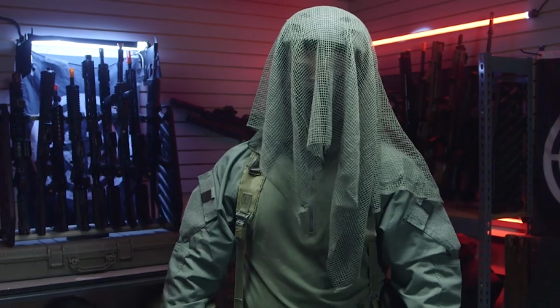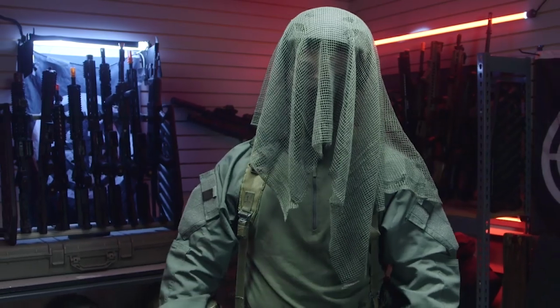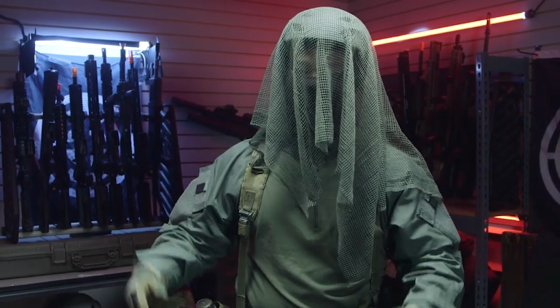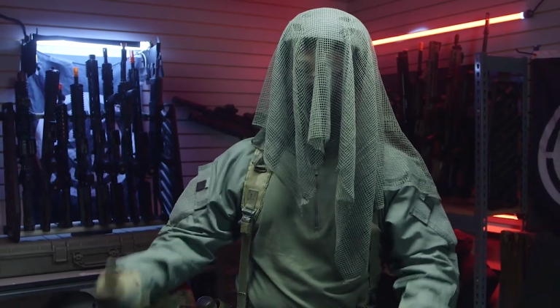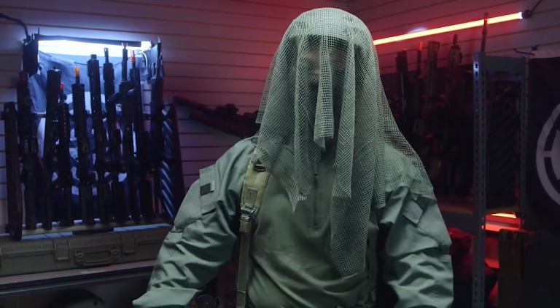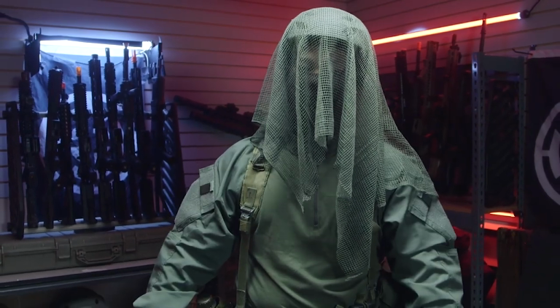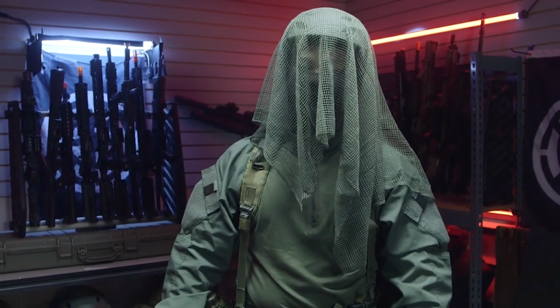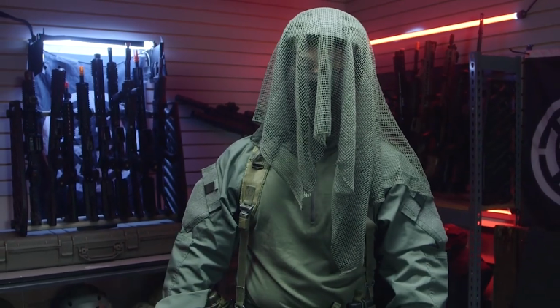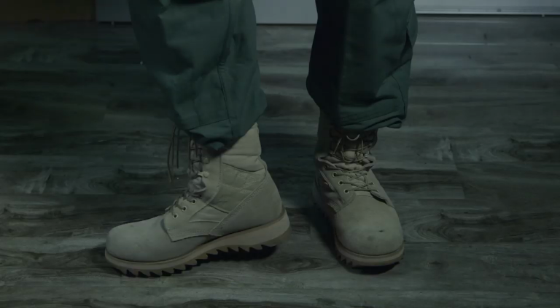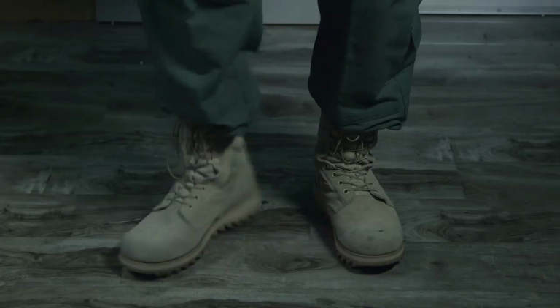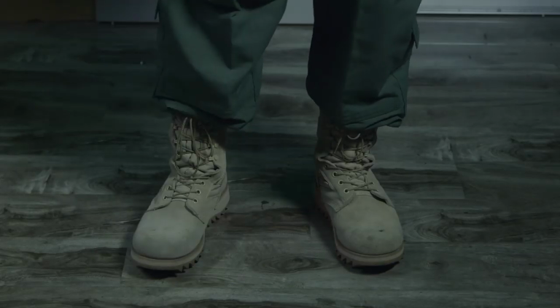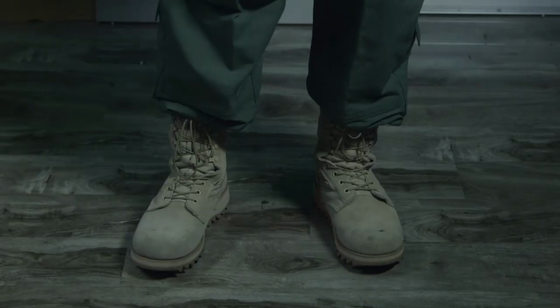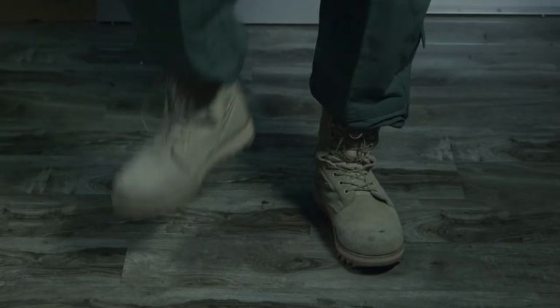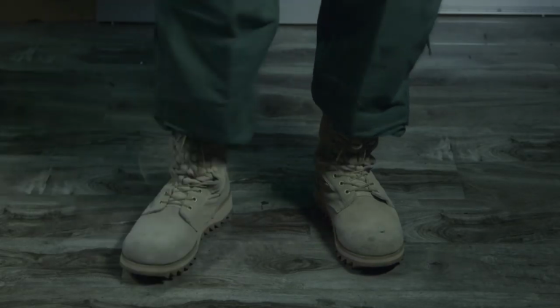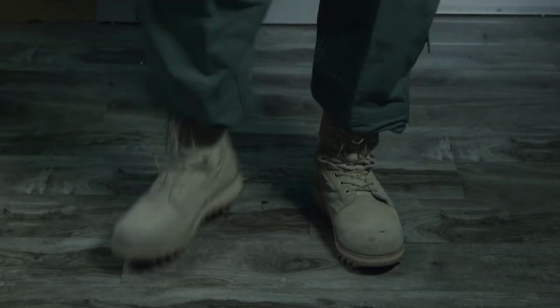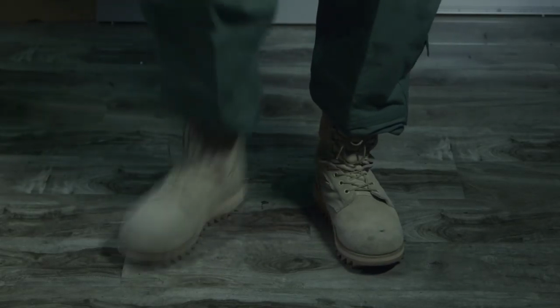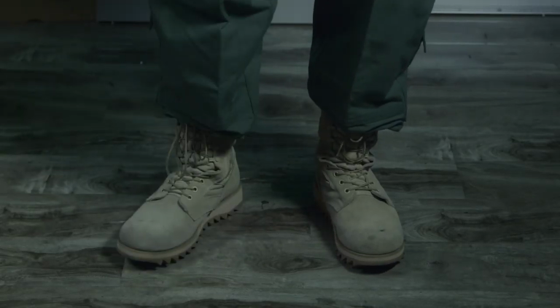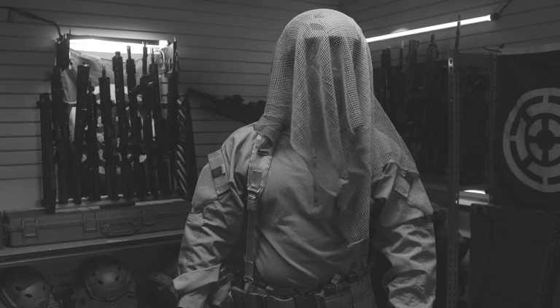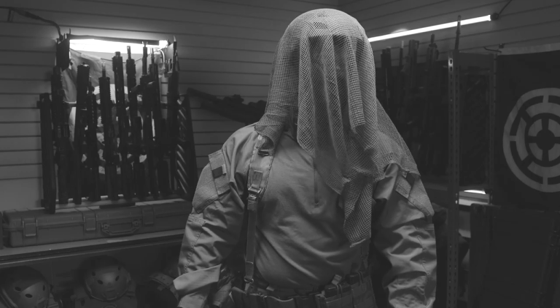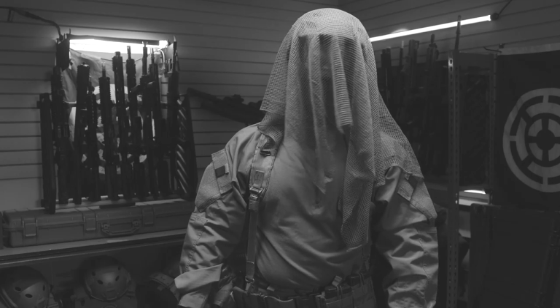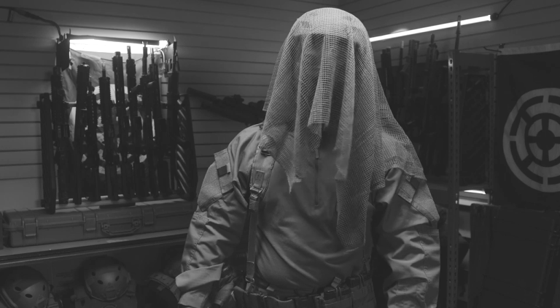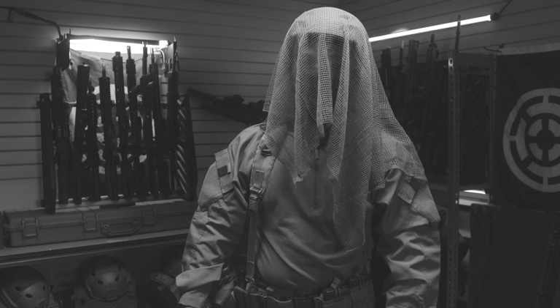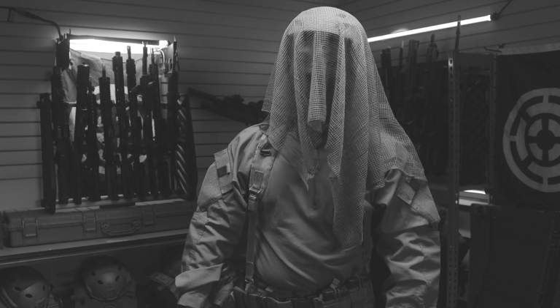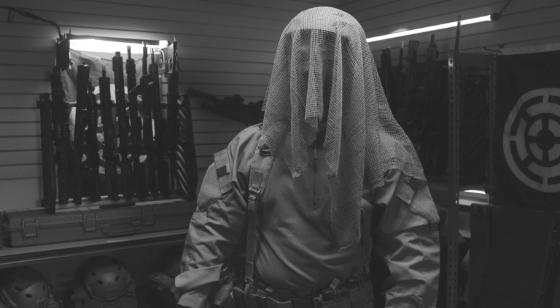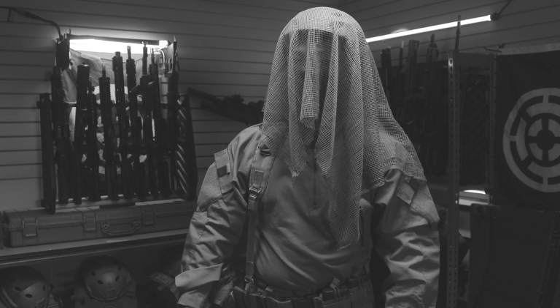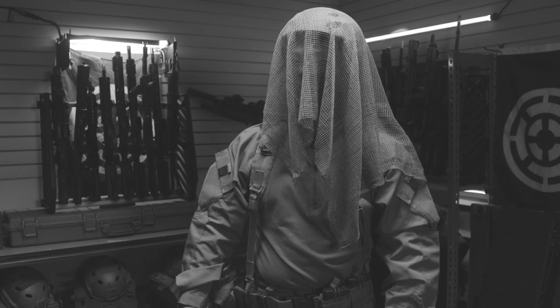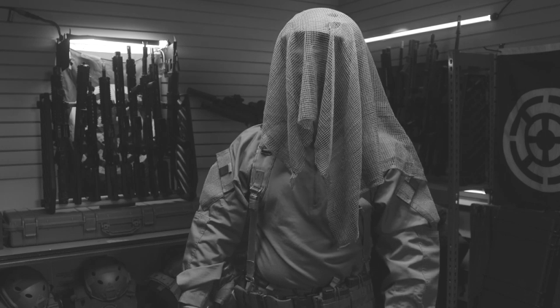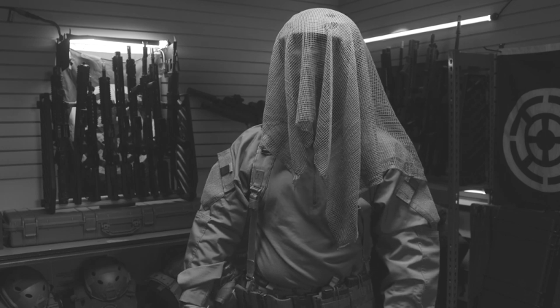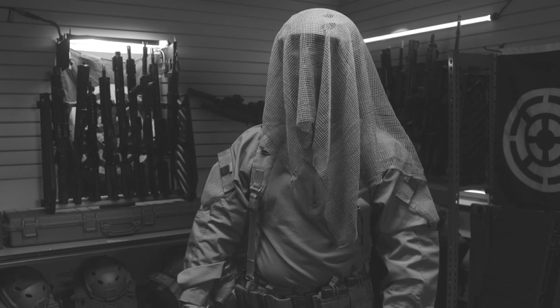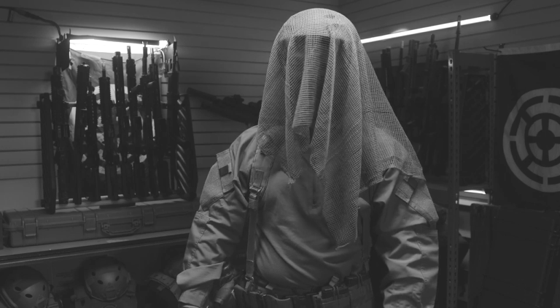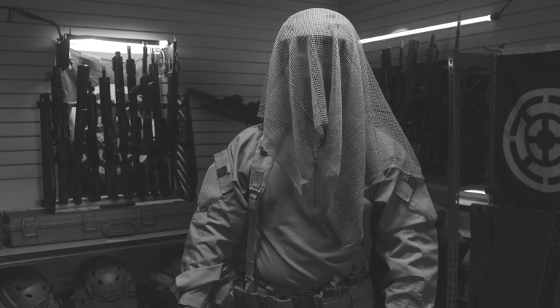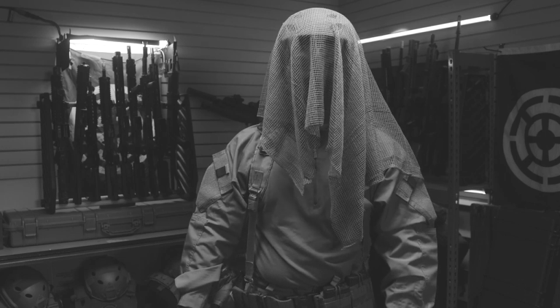On my feet I'm wearing some army surplus combat boots. They're pretty uncomfortable actually — I kind of don't really want to wear these for too long.